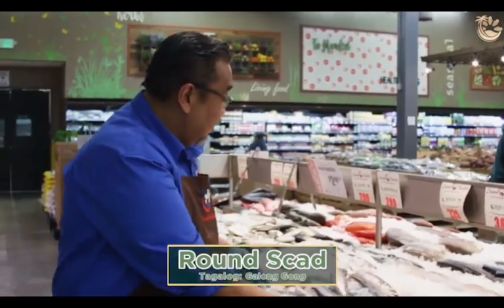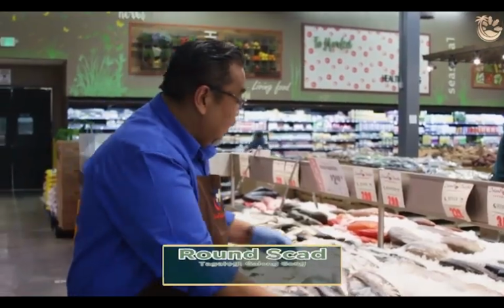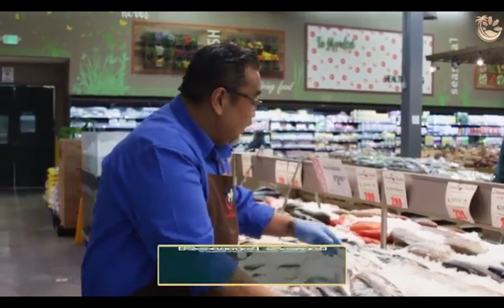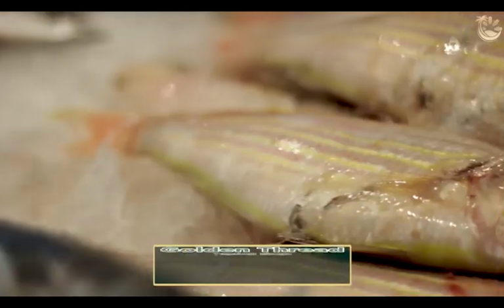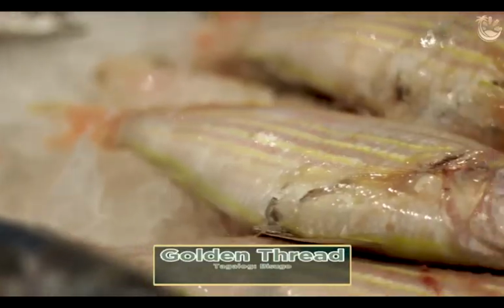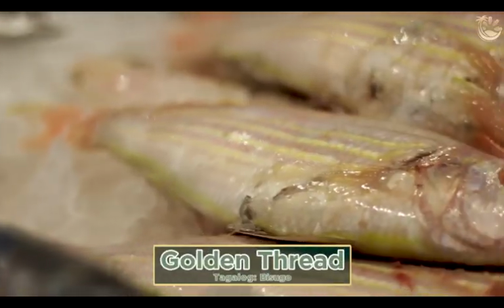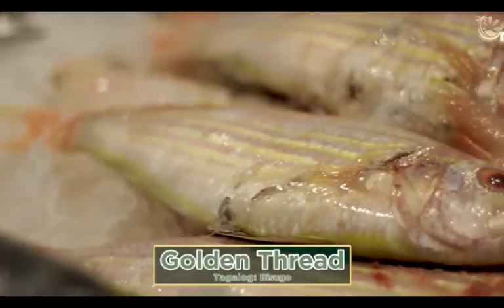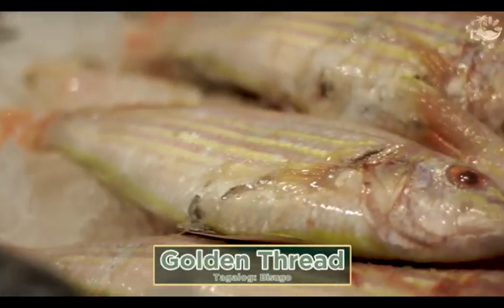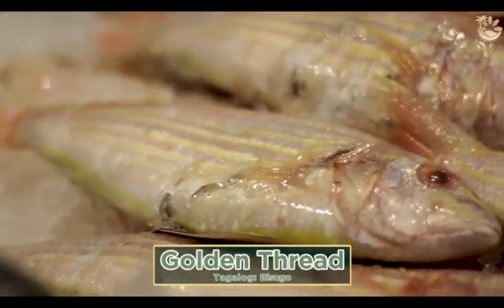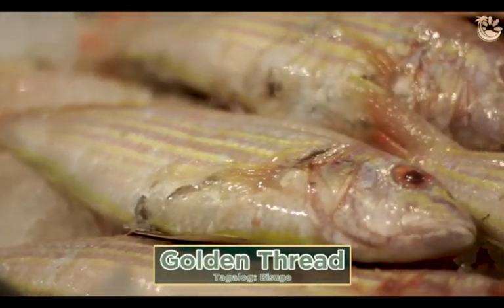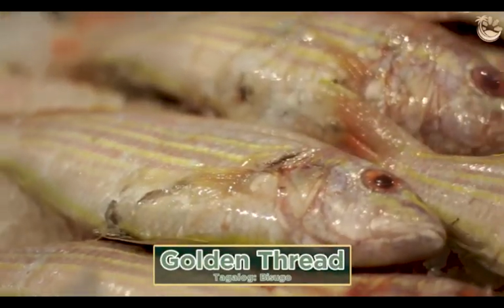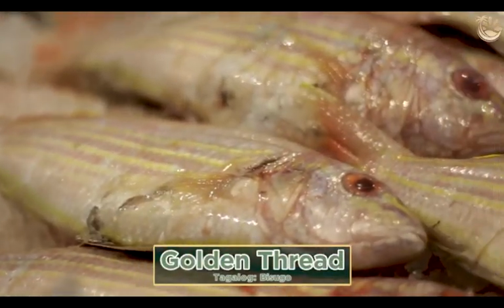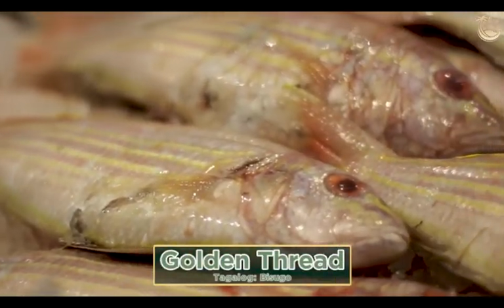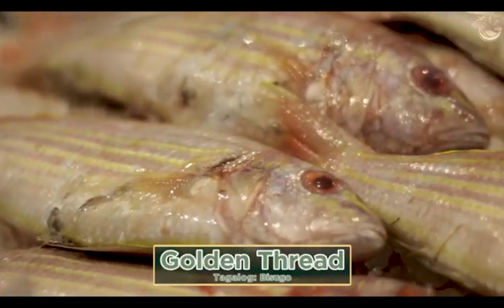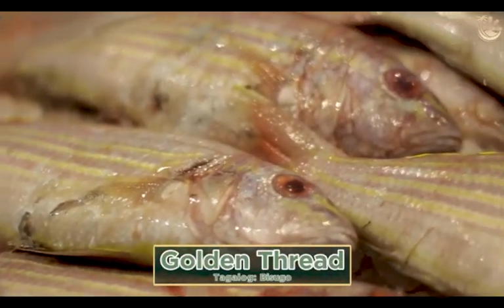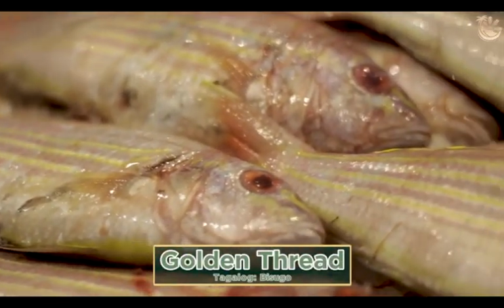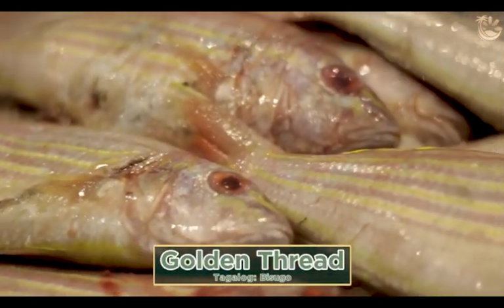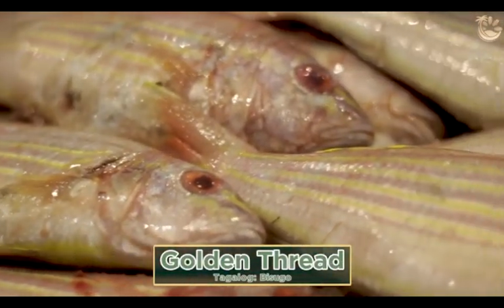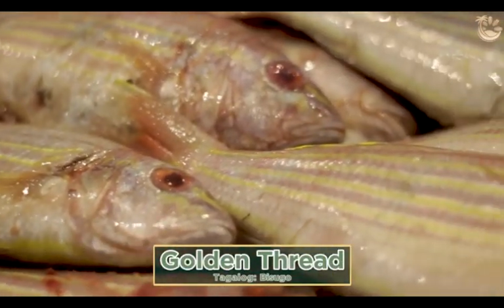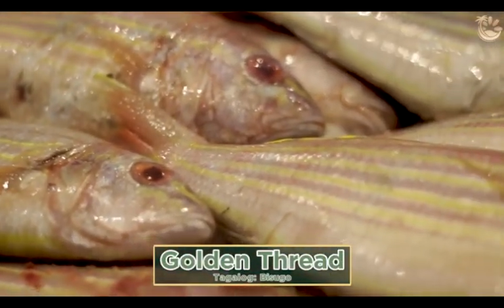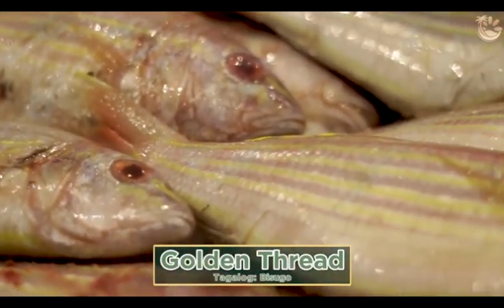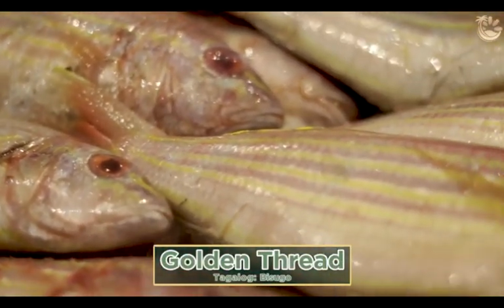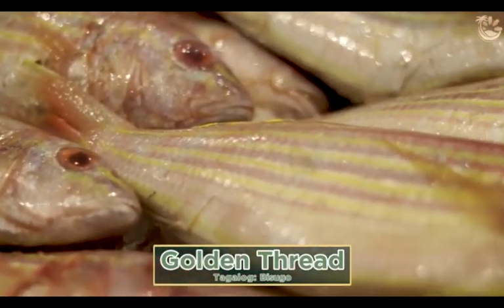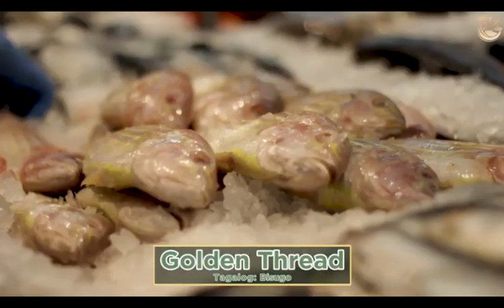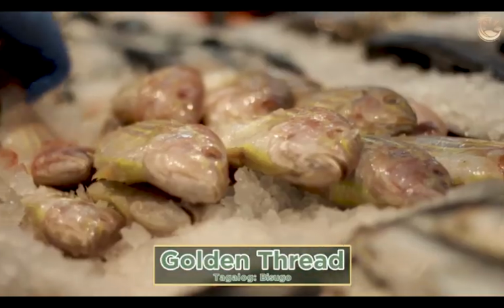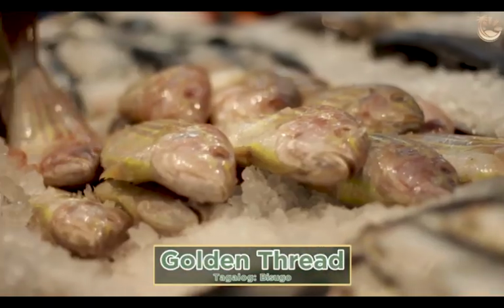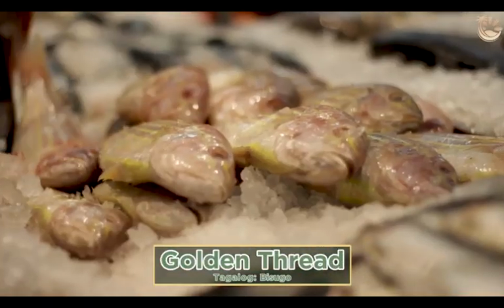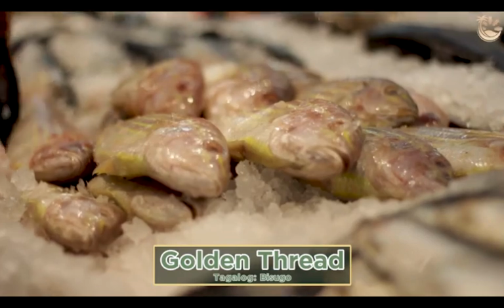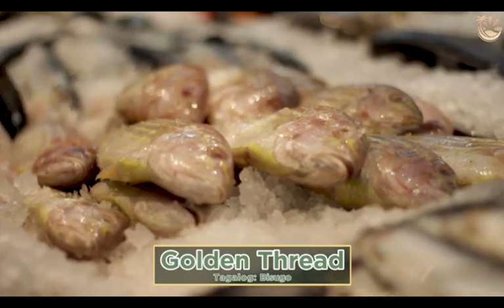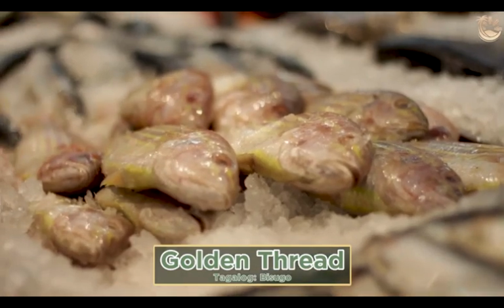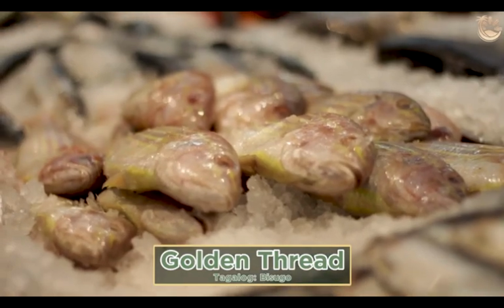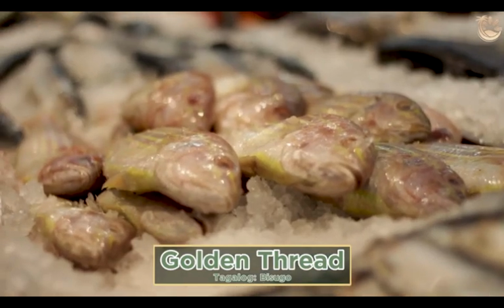This is your golden thread, which is bisugo. Pan fry with tau si, with rice again.